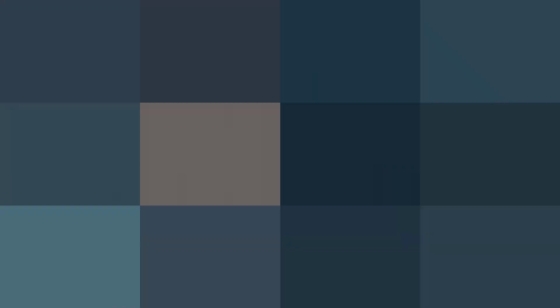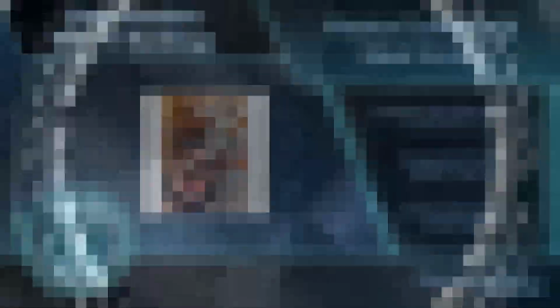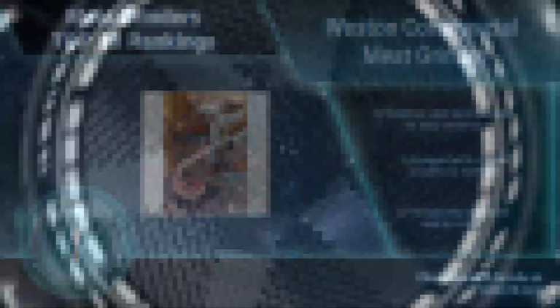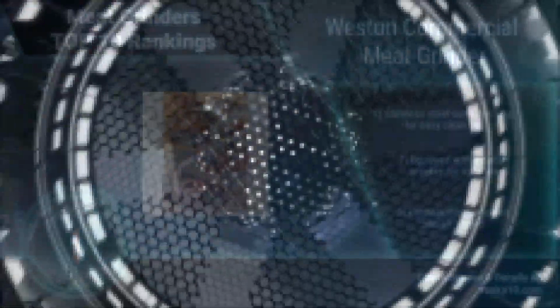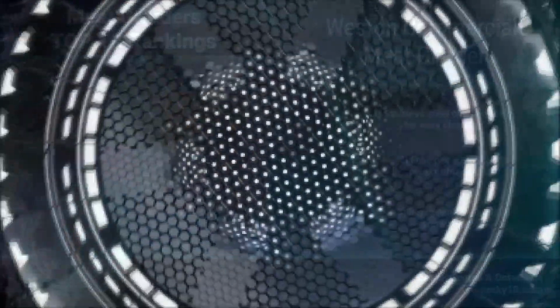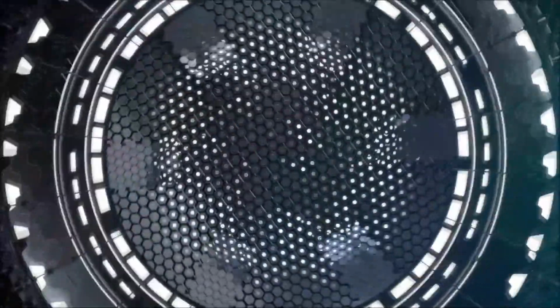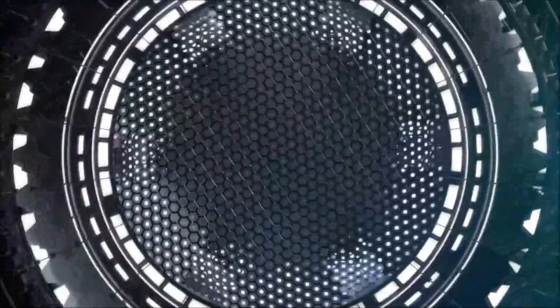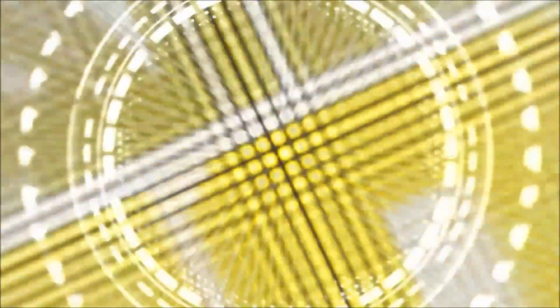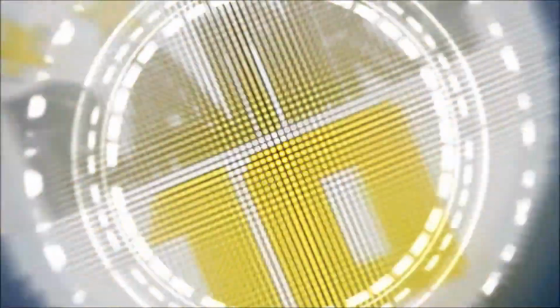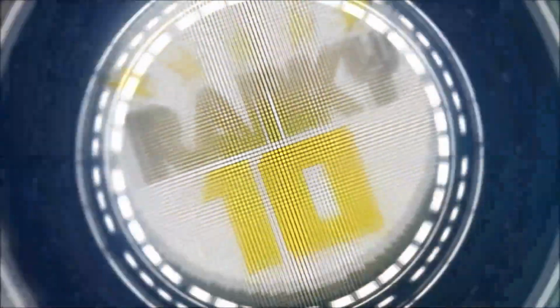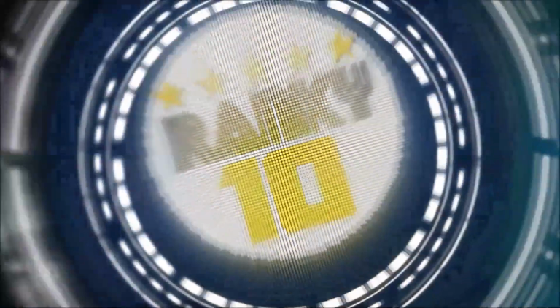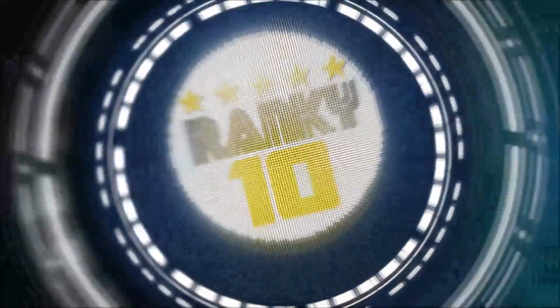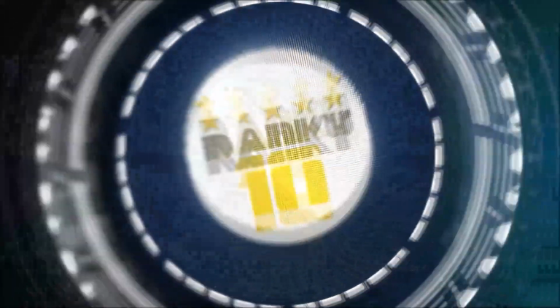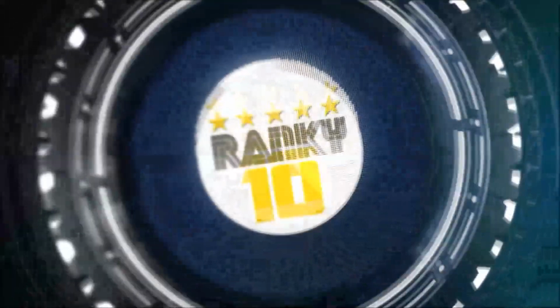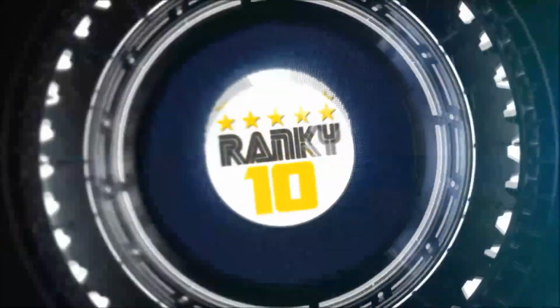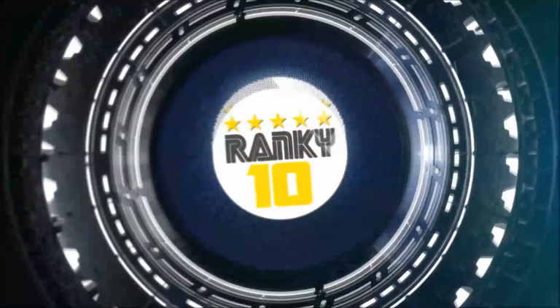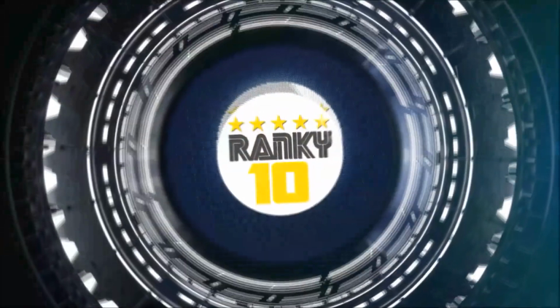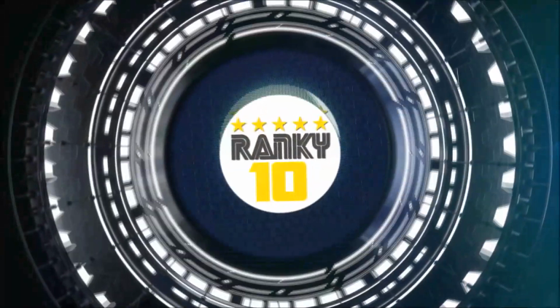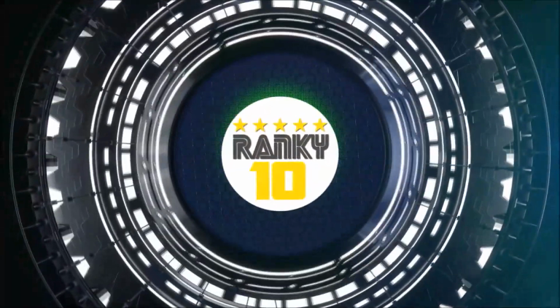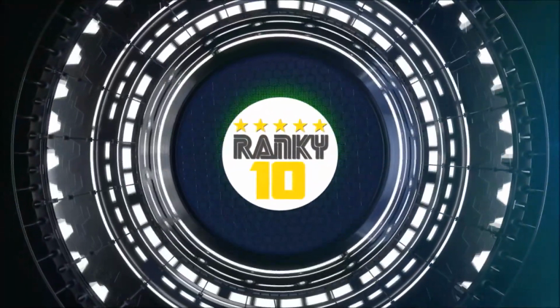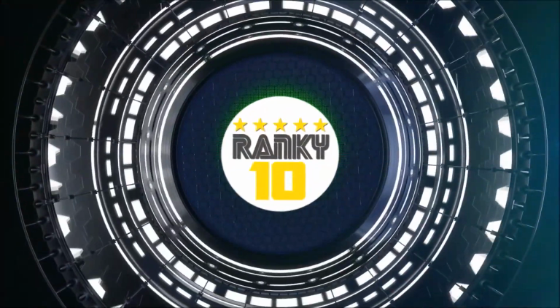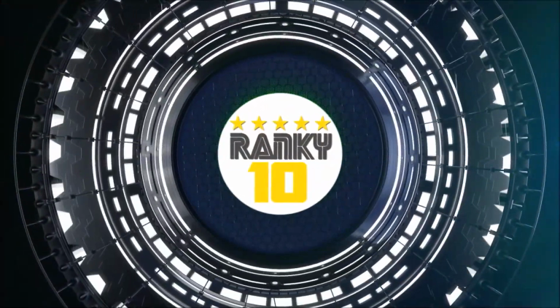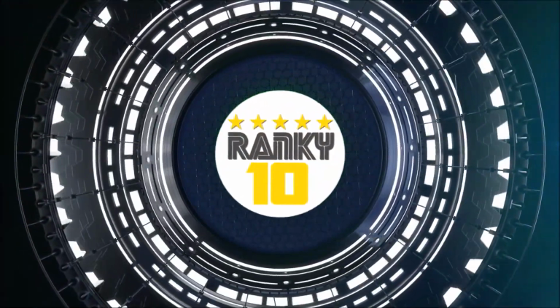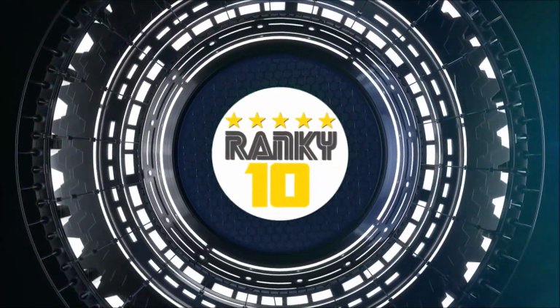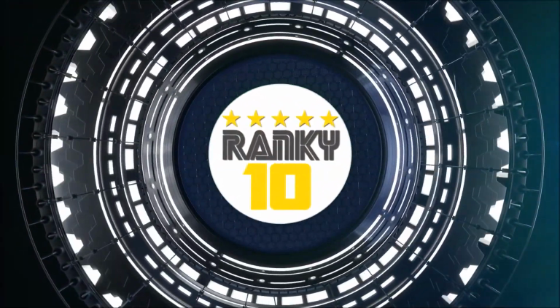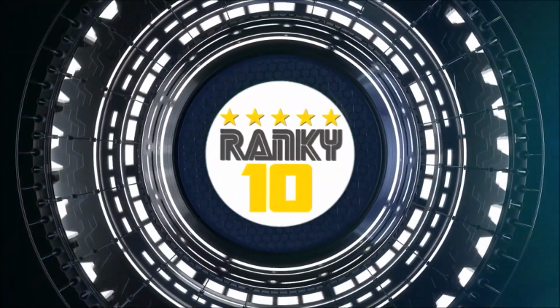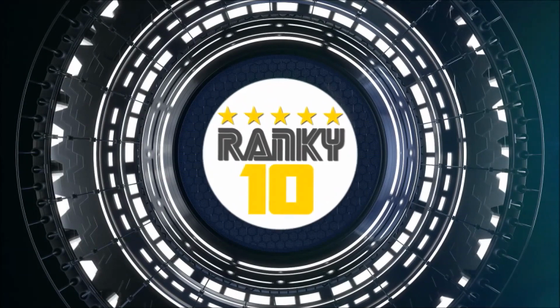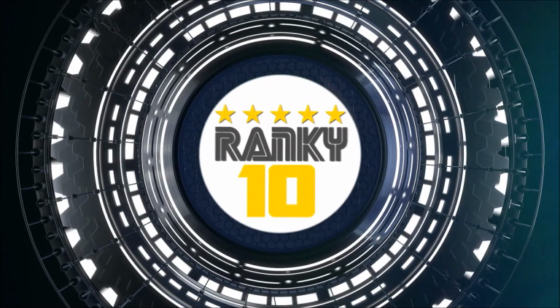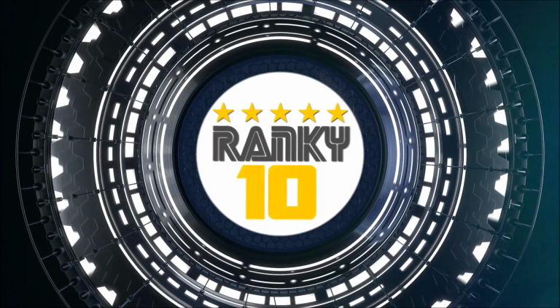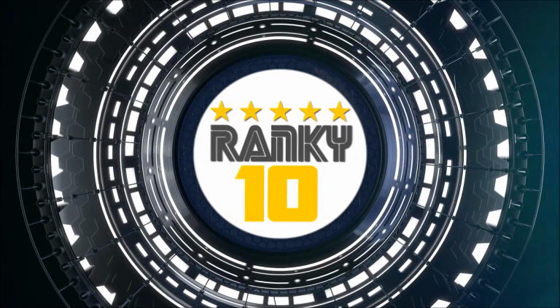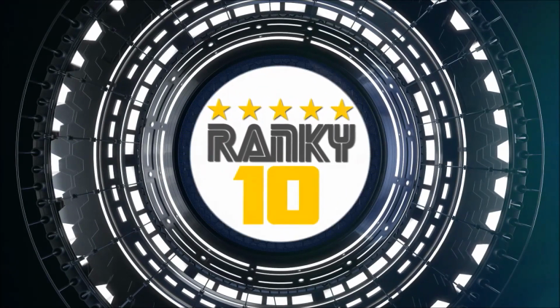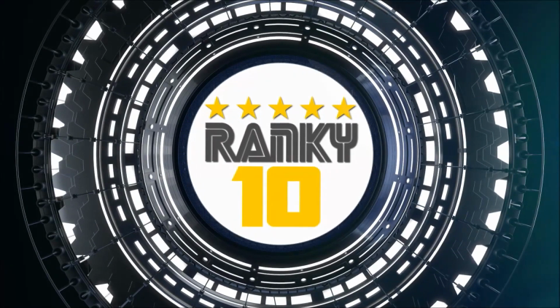Thank you for watching. Check ranking scores and more details on Ranky10.com.